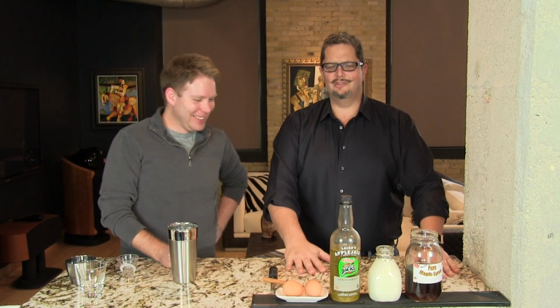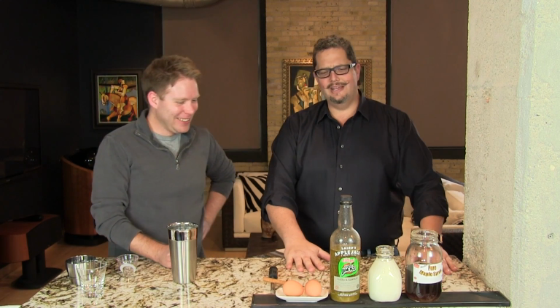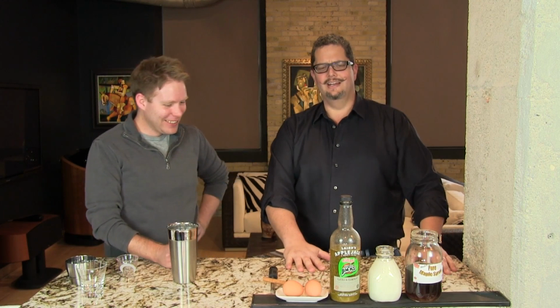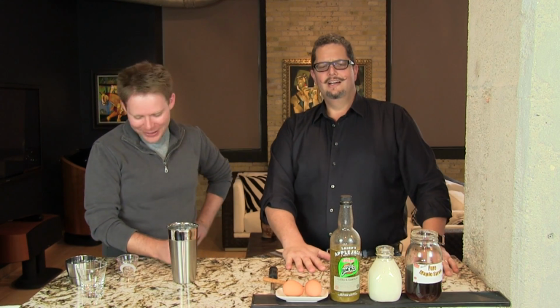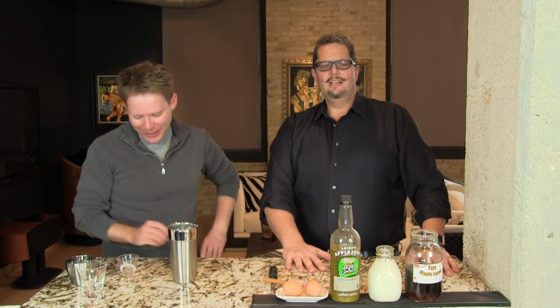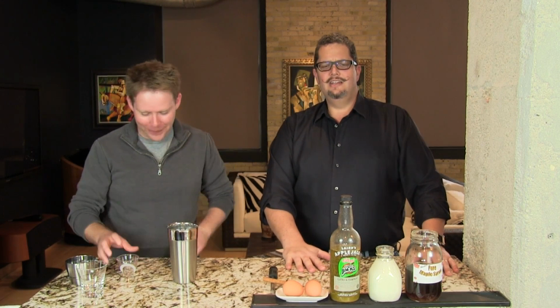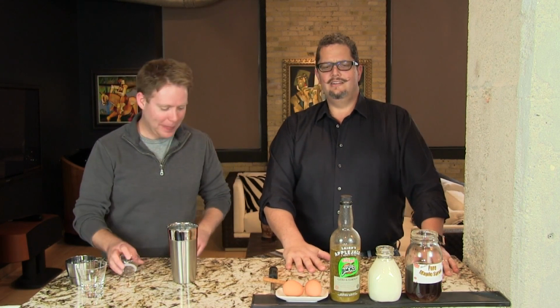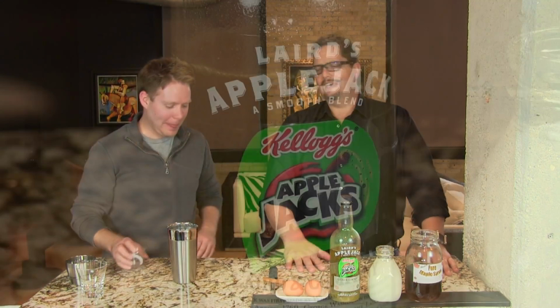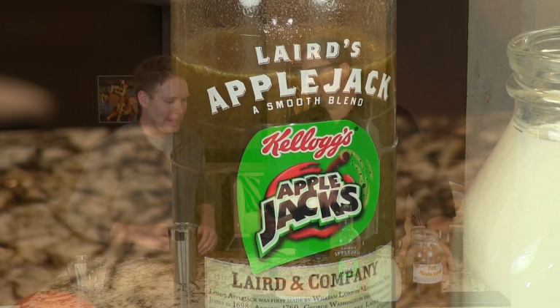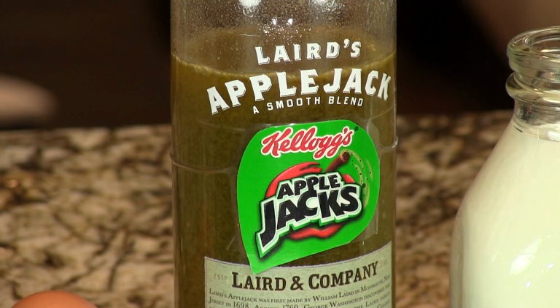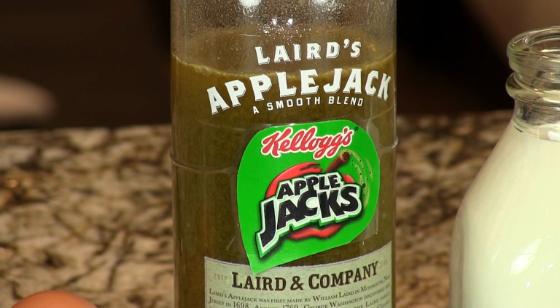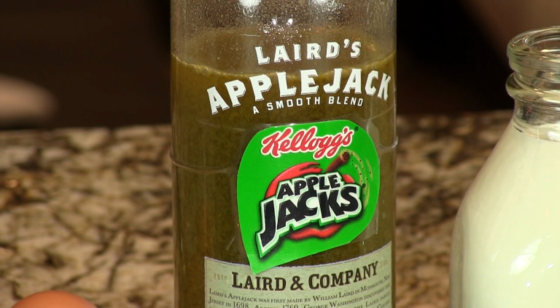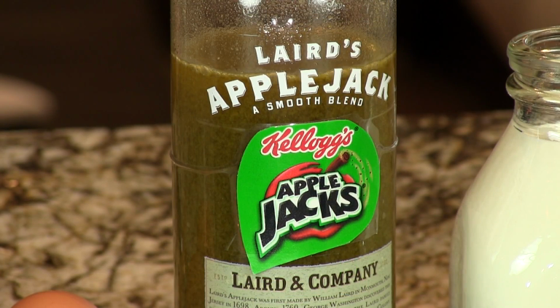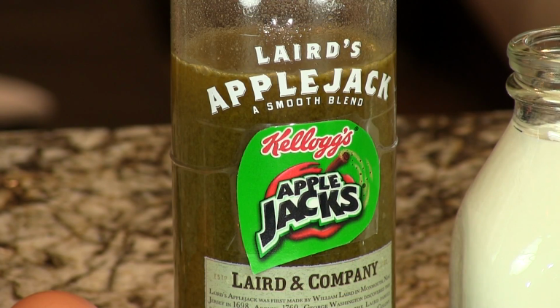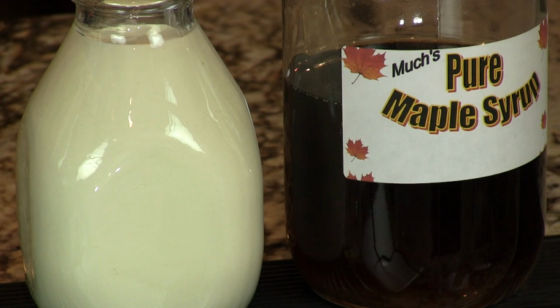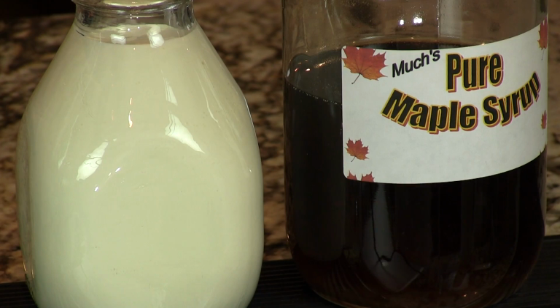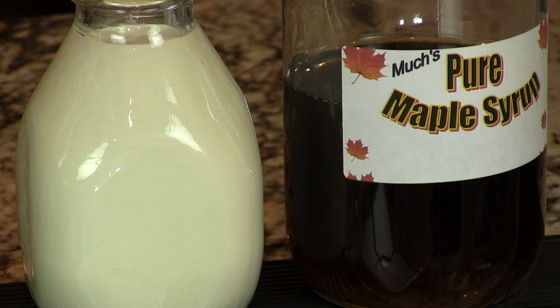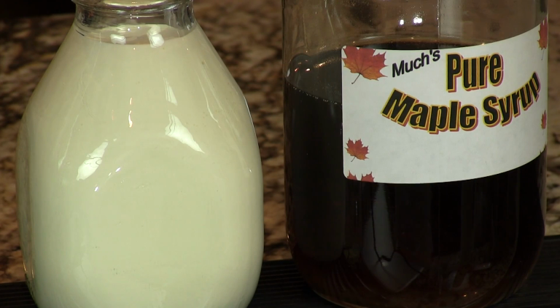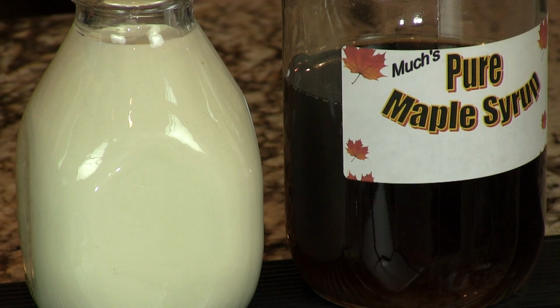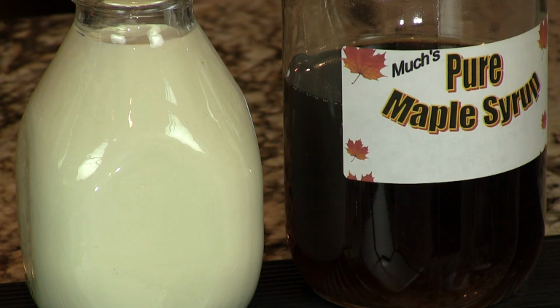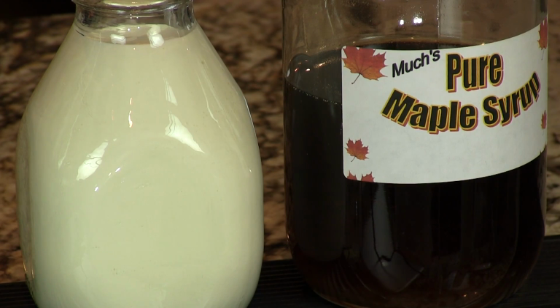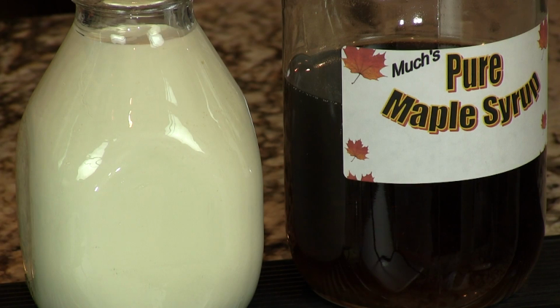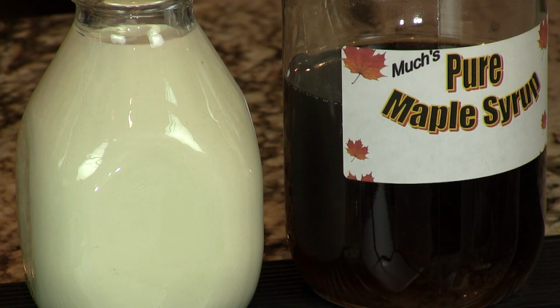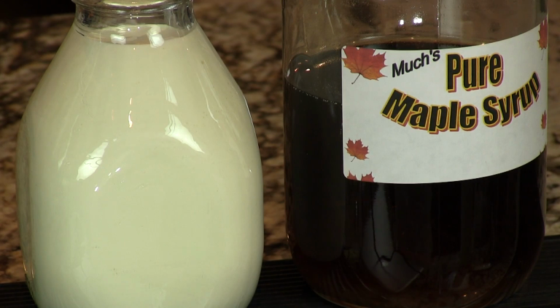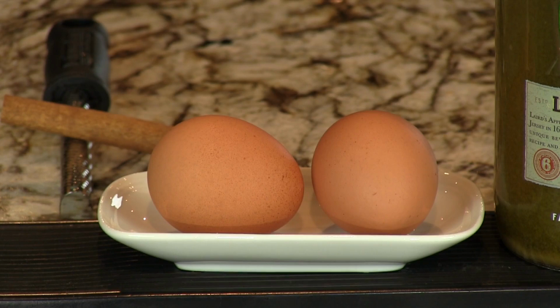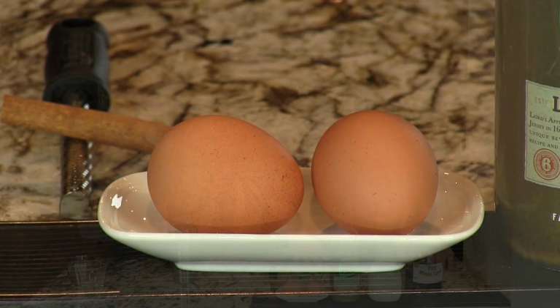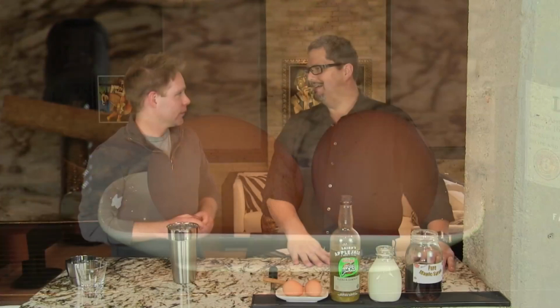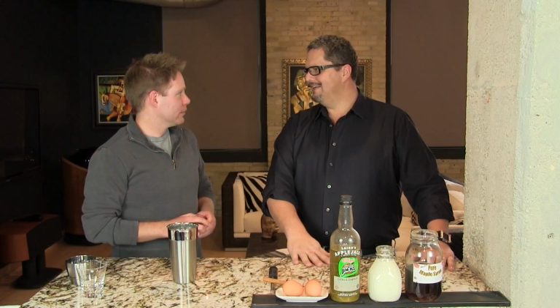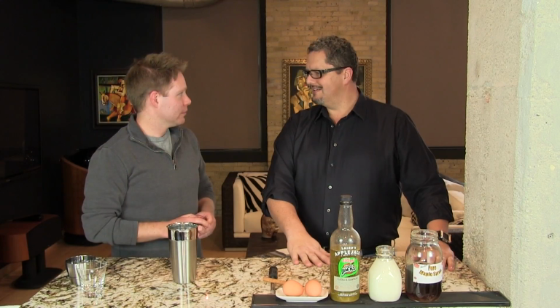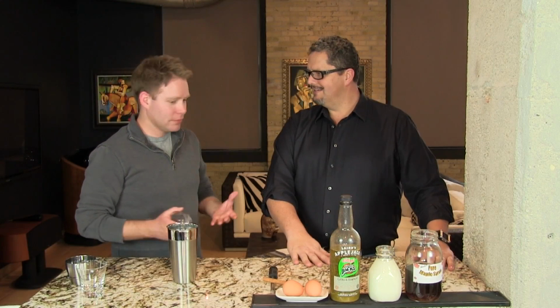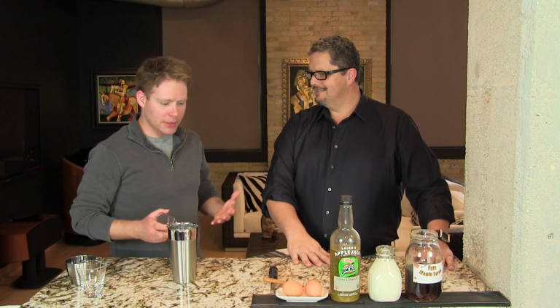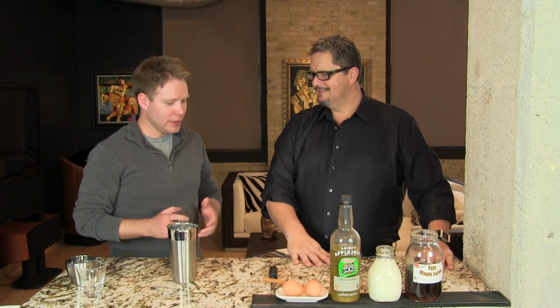Well, let's begin. Let's make it. You need the Applejack's infused Applejack, heavy cream, a little bit of maple syrup, and an egg. And that's it.